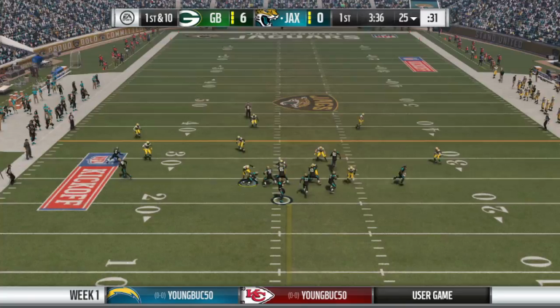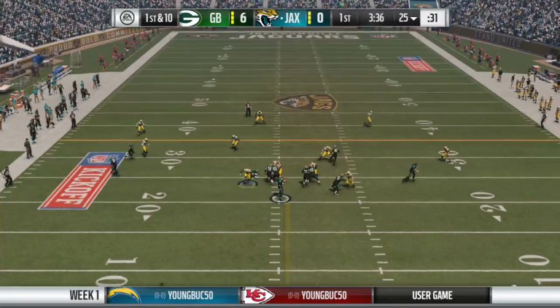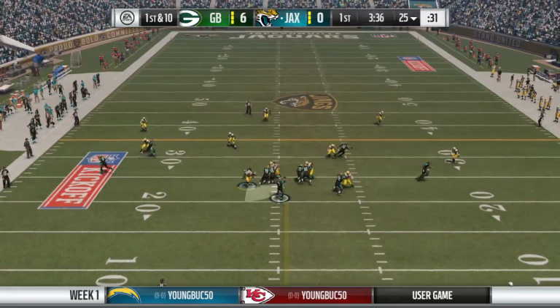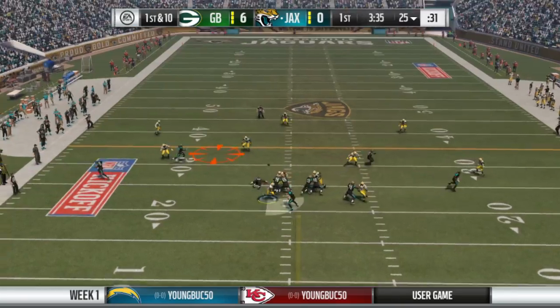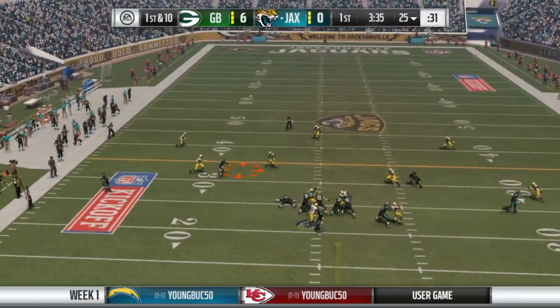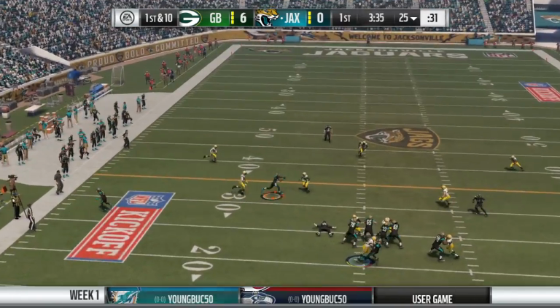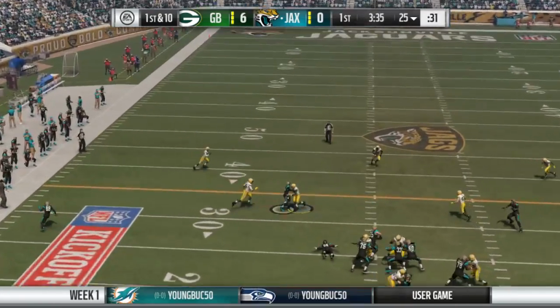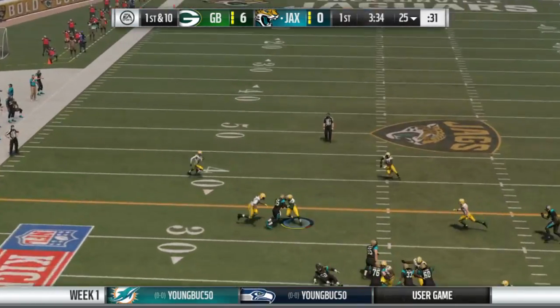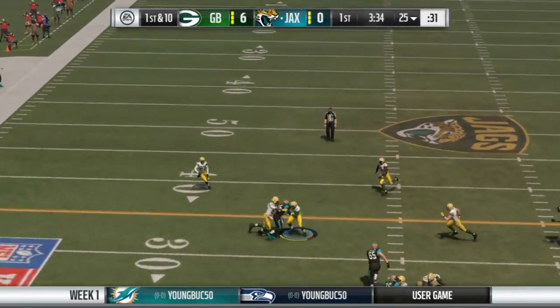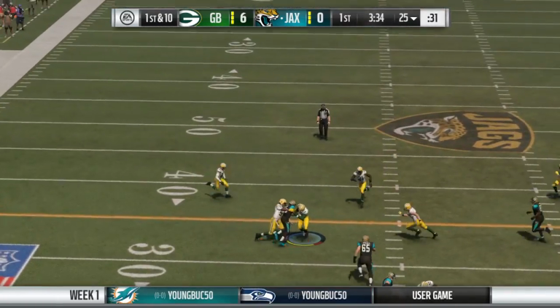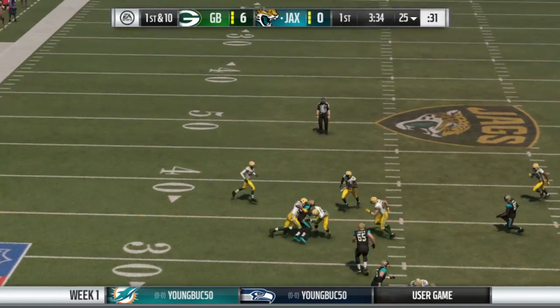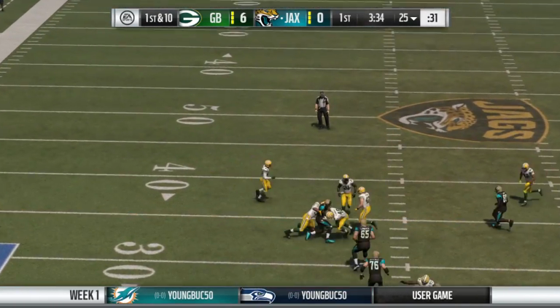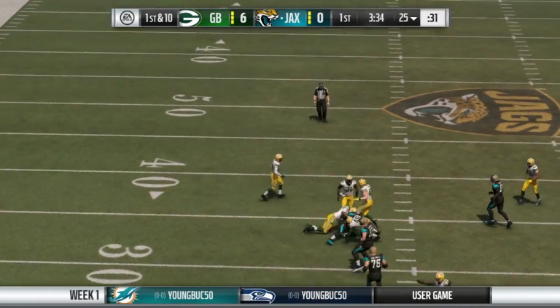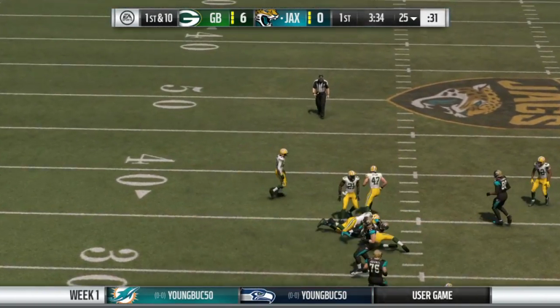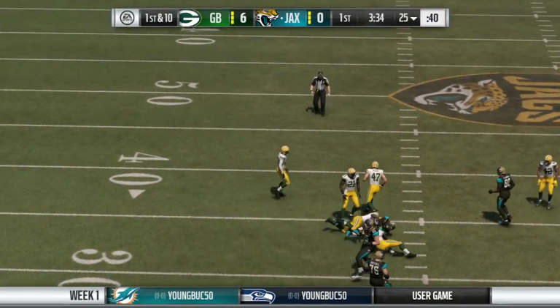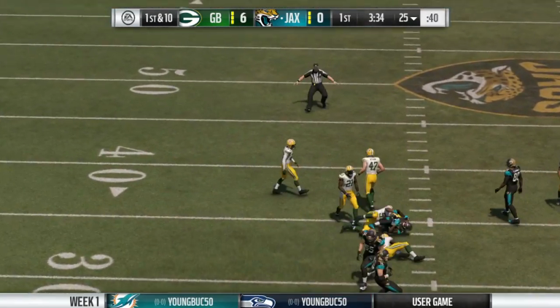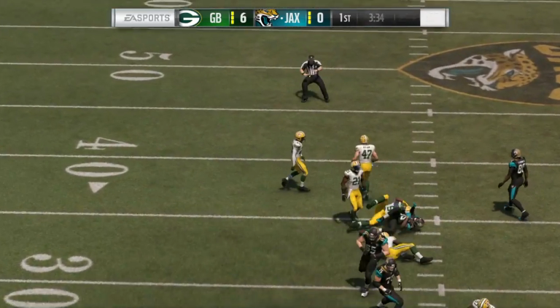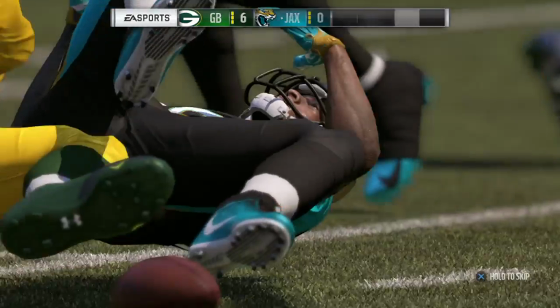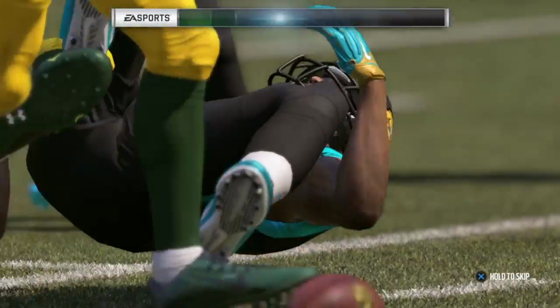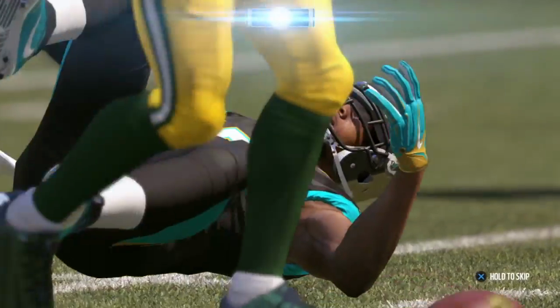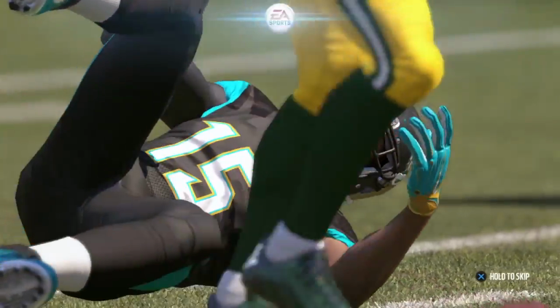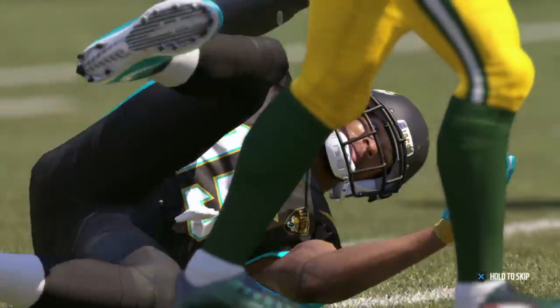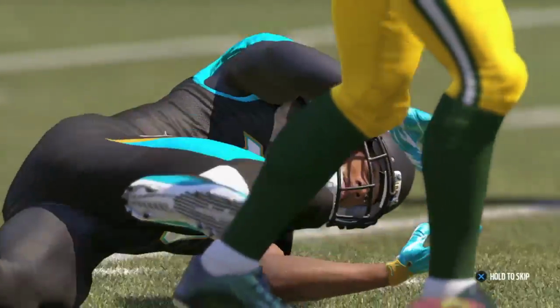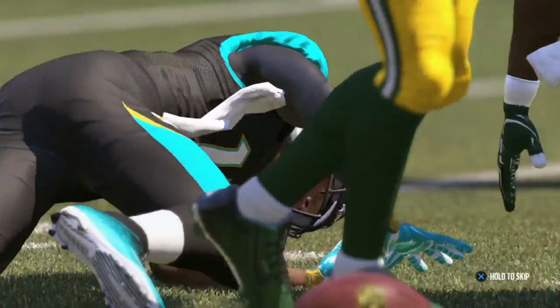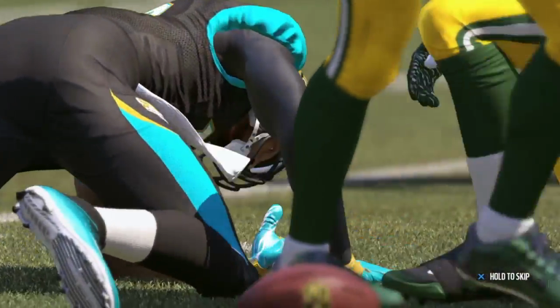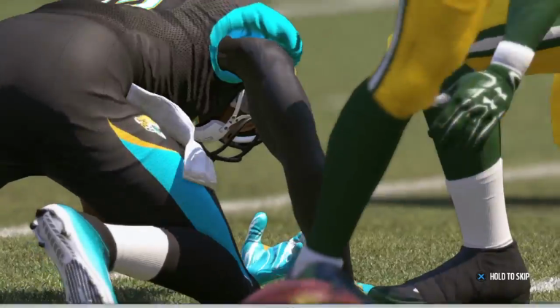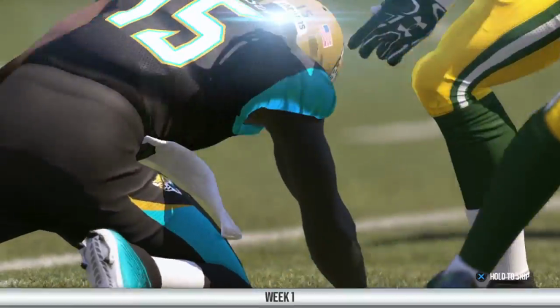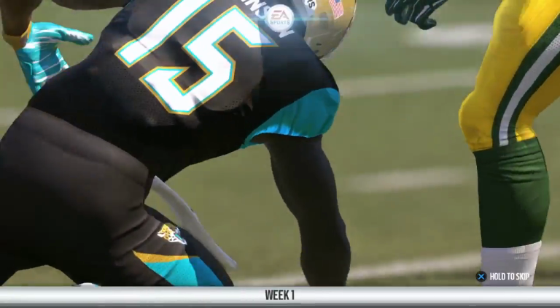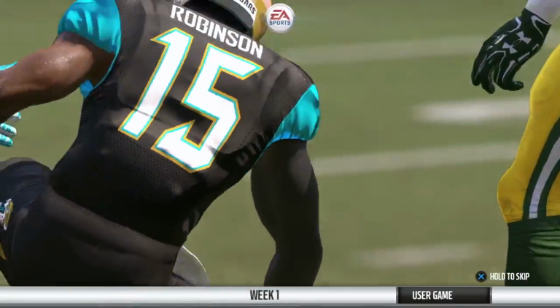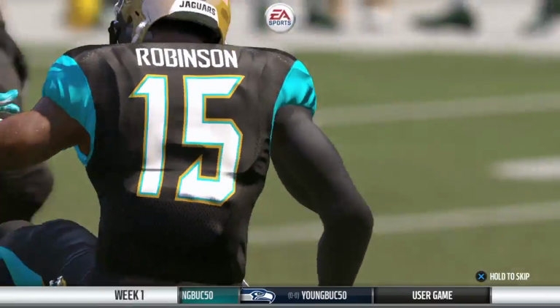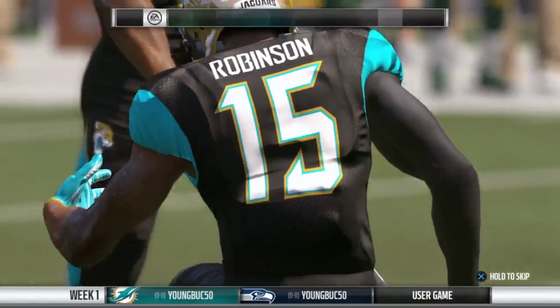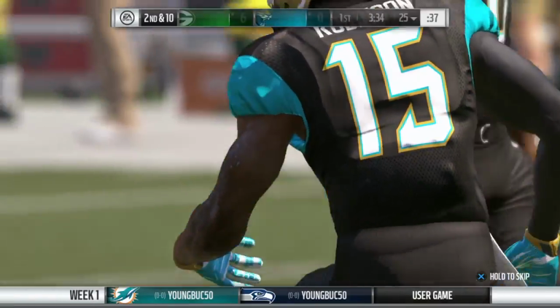On first down, Bortles — he couldn't quite hold it, got hit, ball pops out. Incomplete.